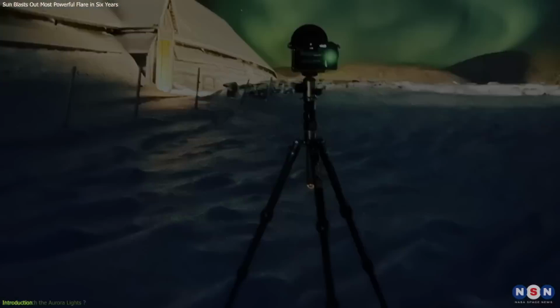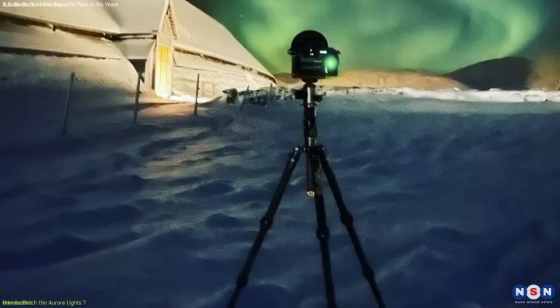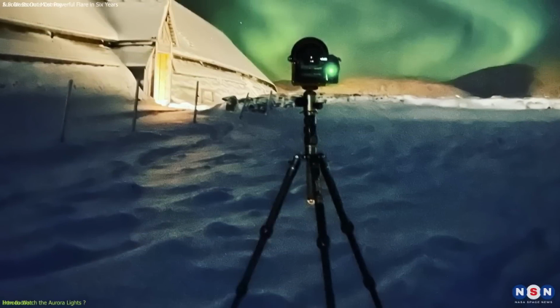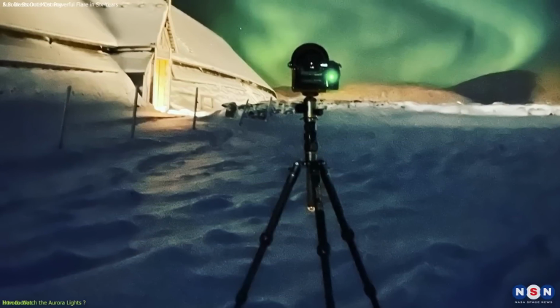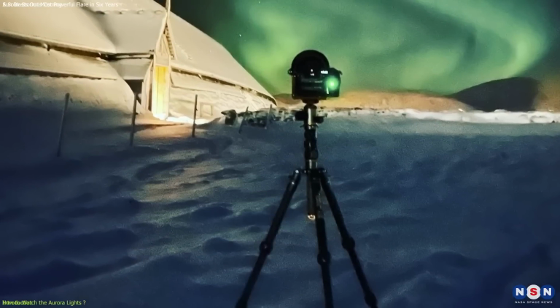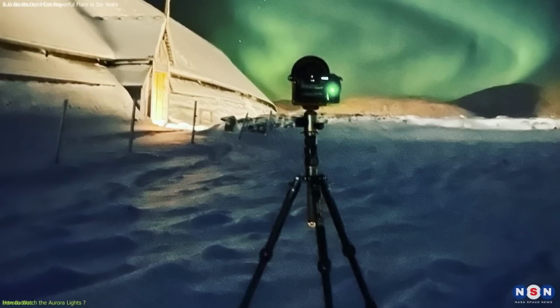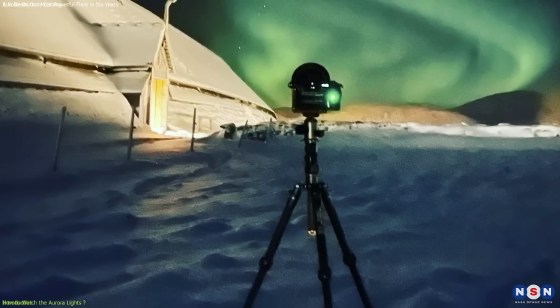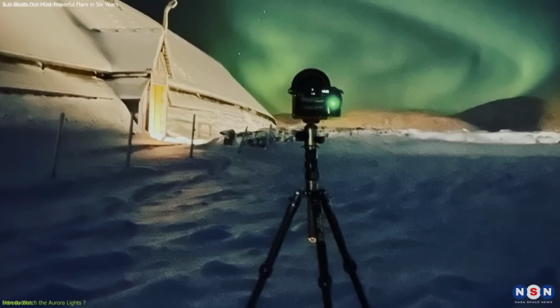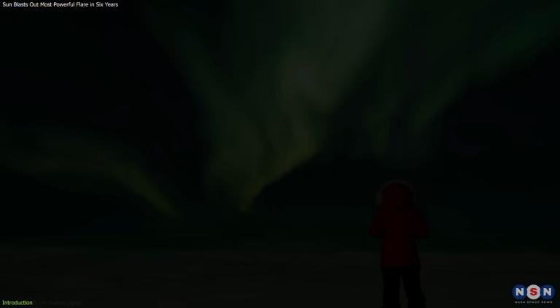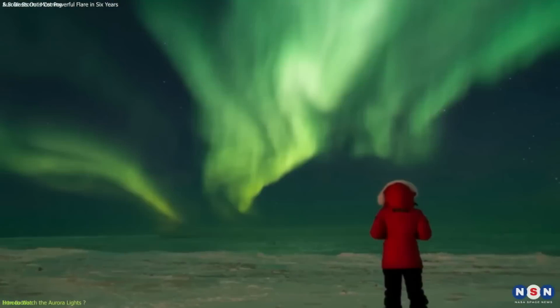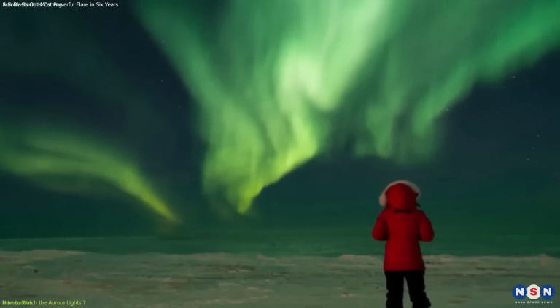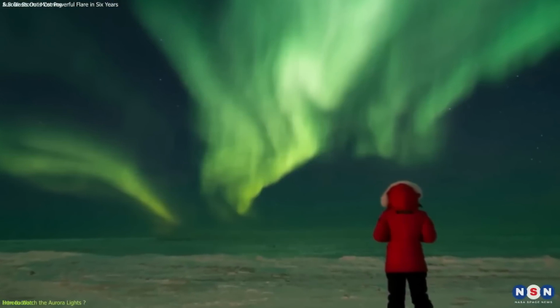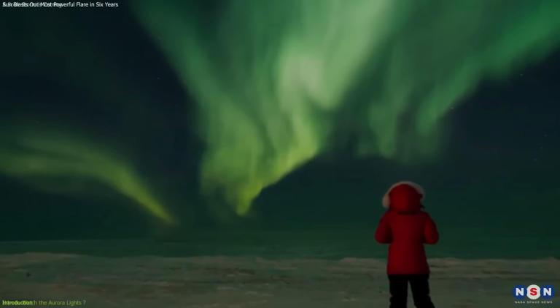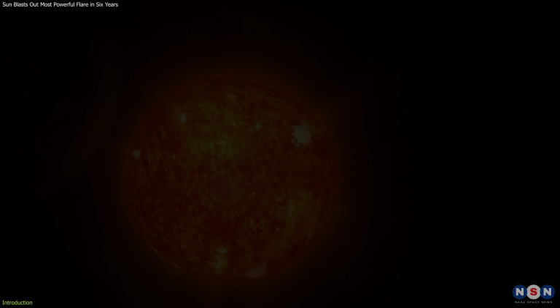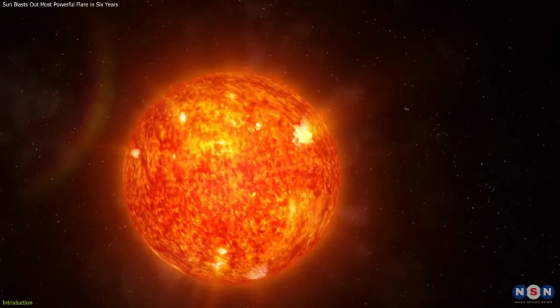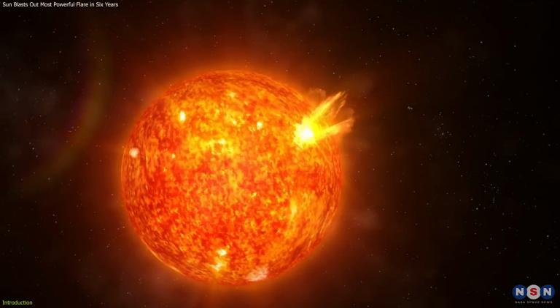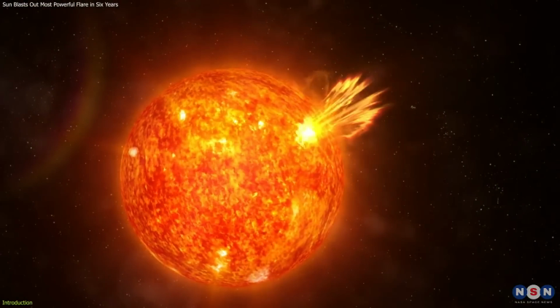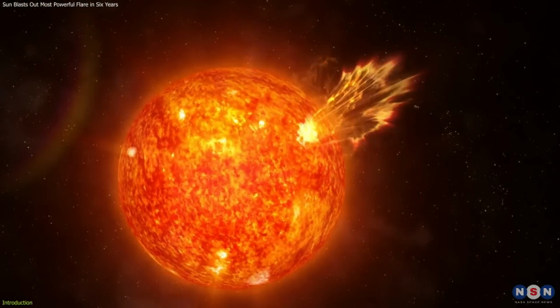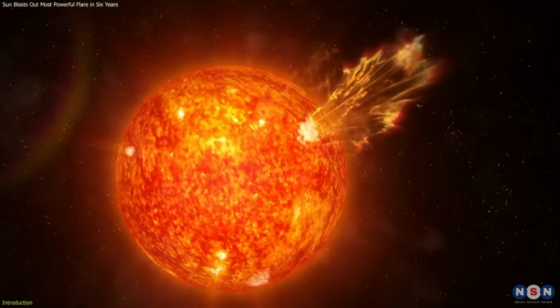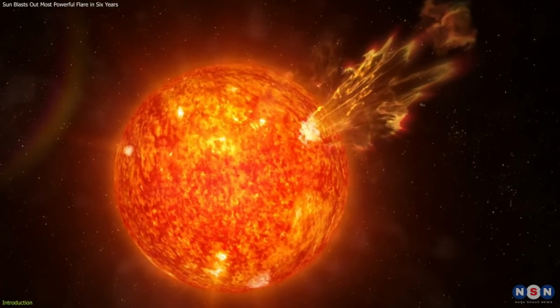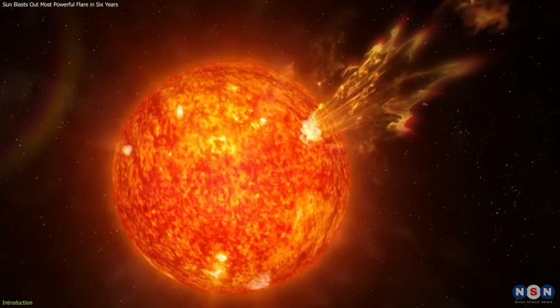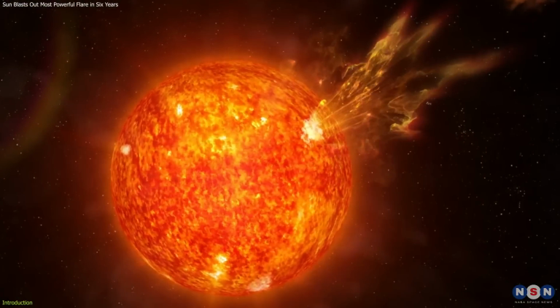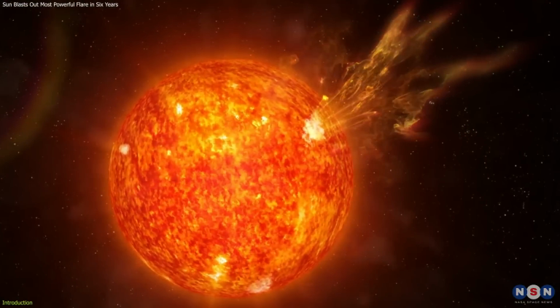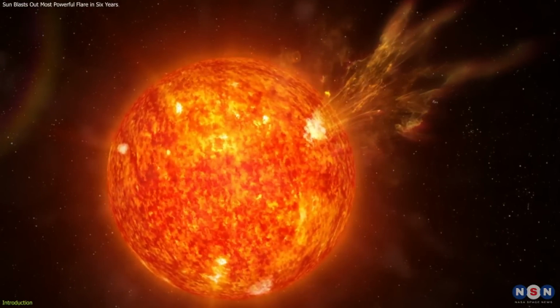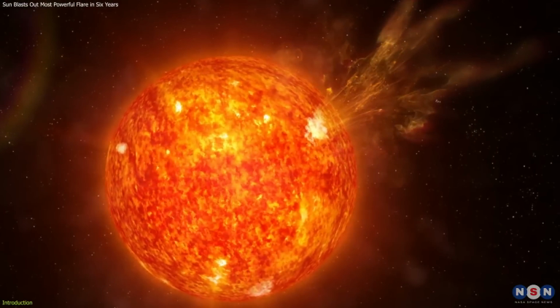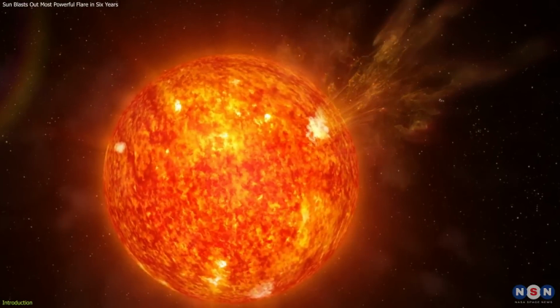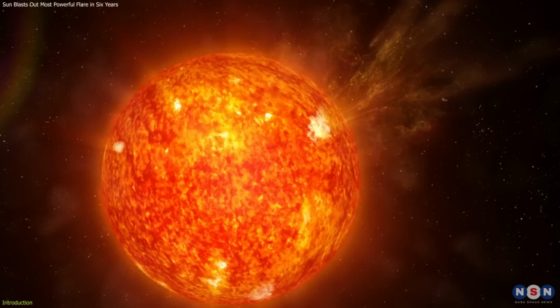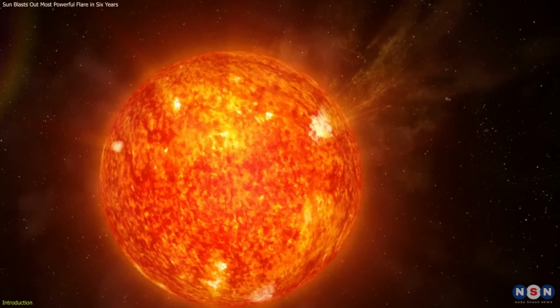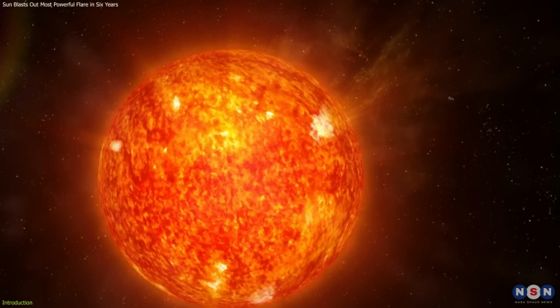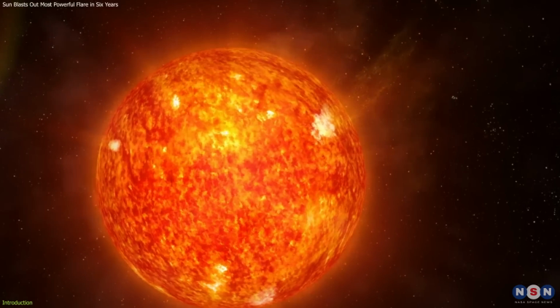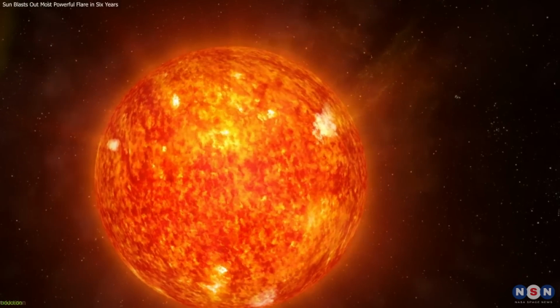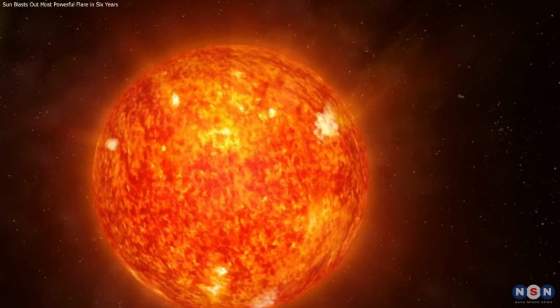So grab your camera and binoculars and get ready to witness the sun's spectacular display of power and beauty.